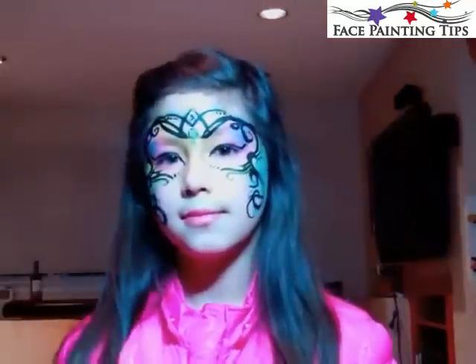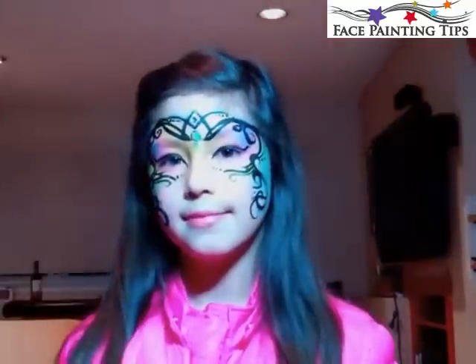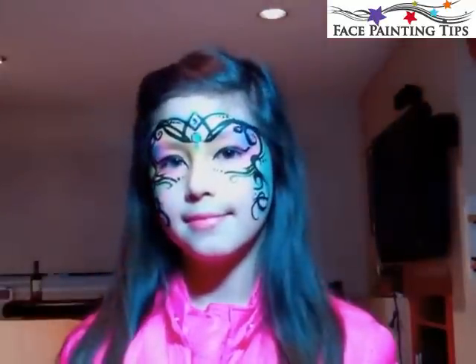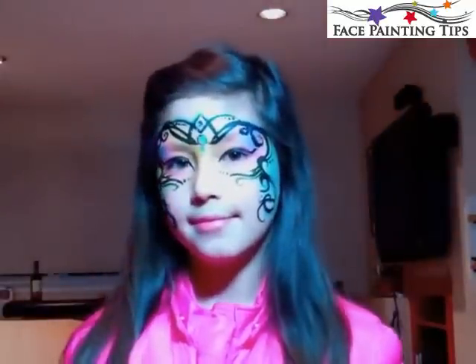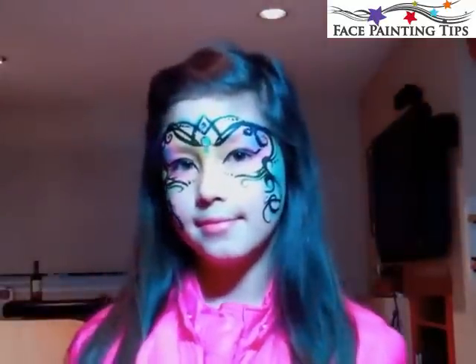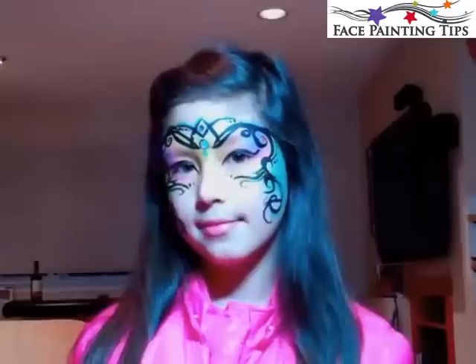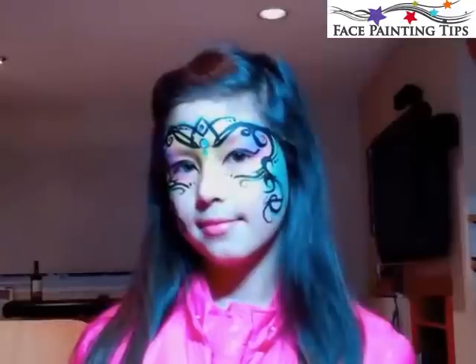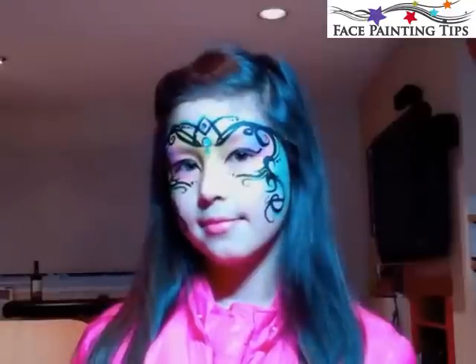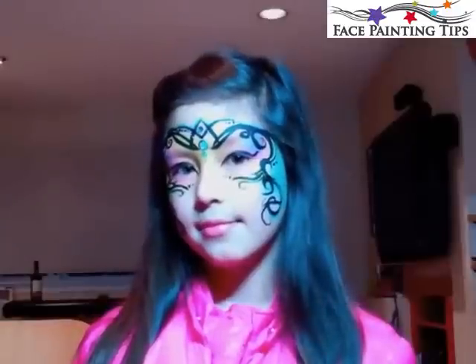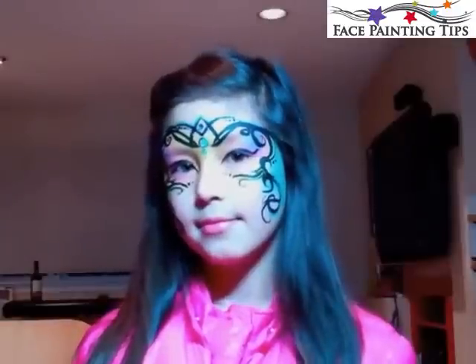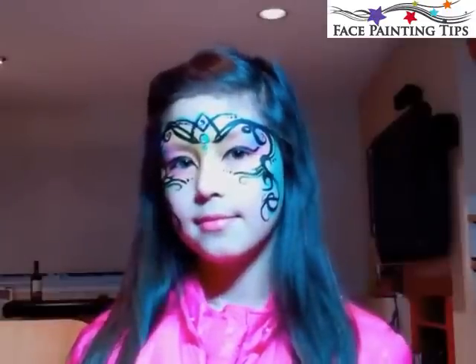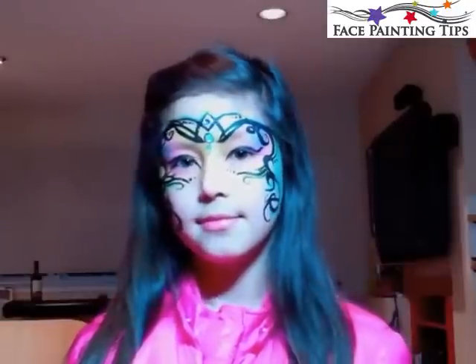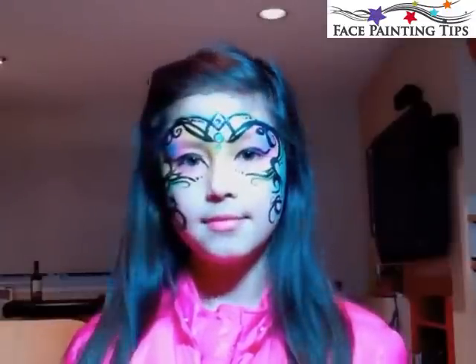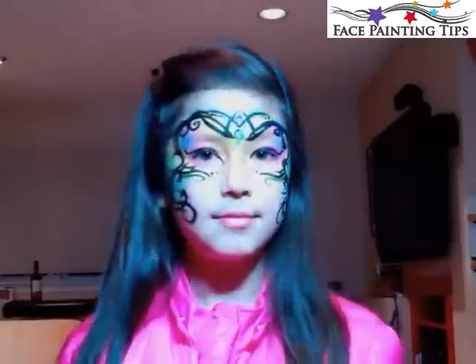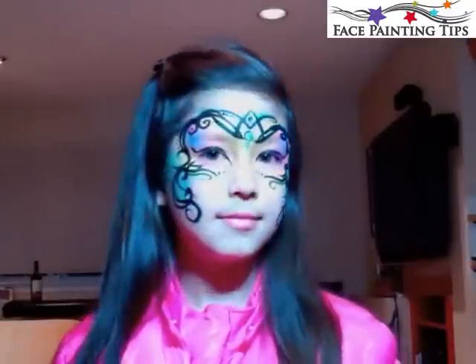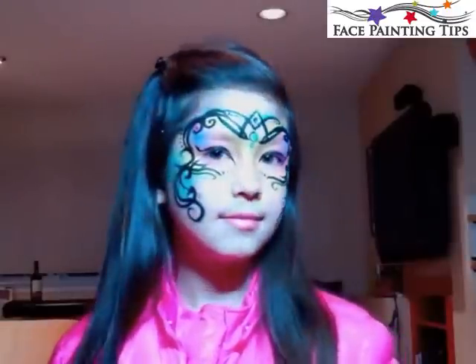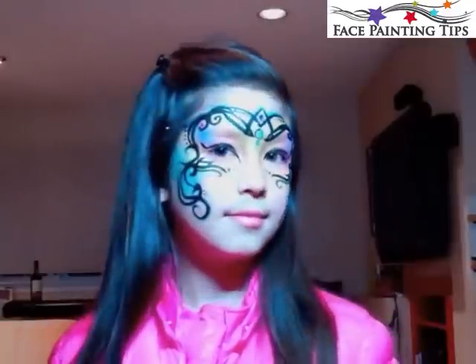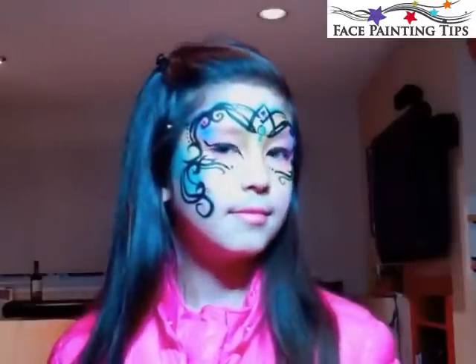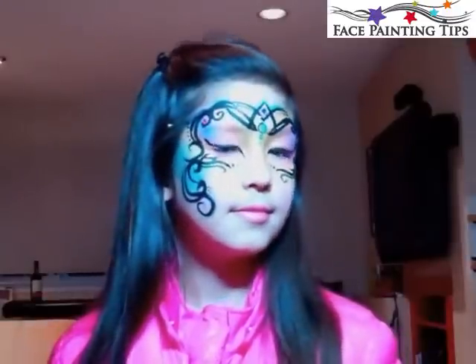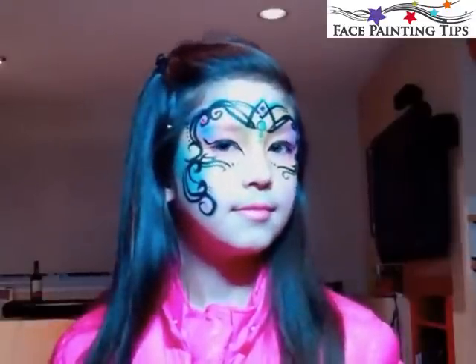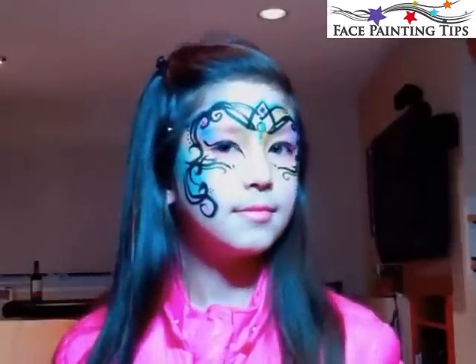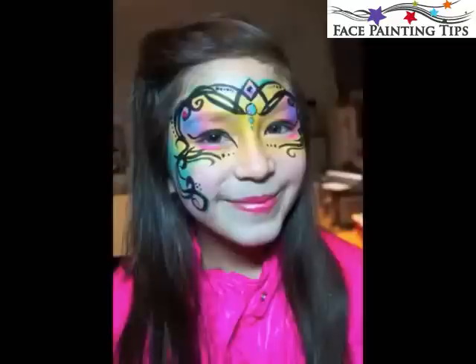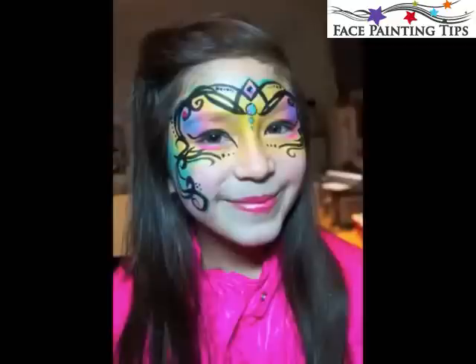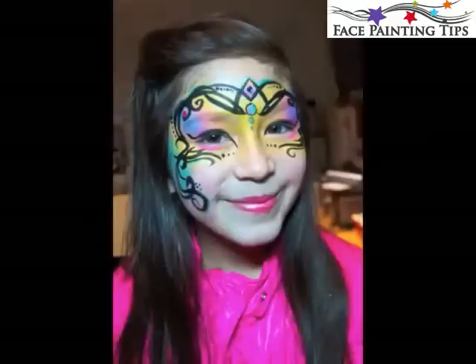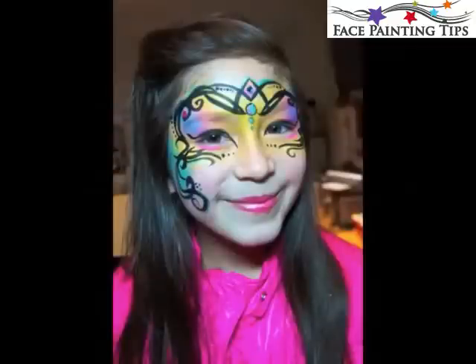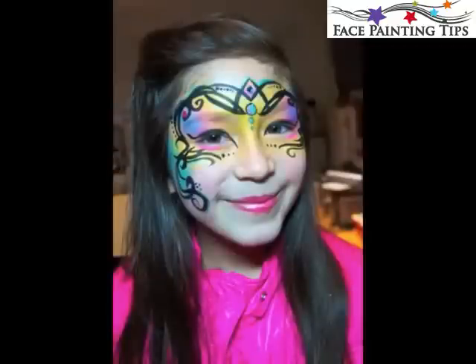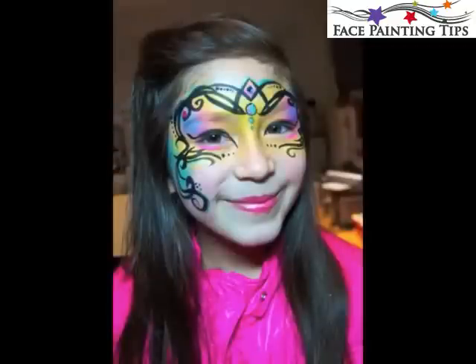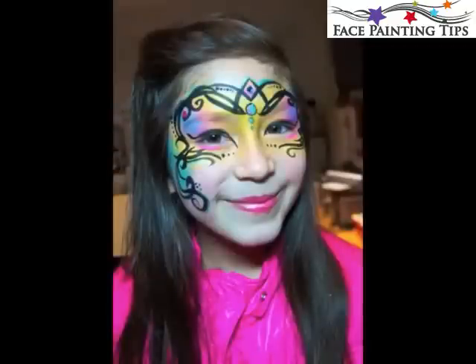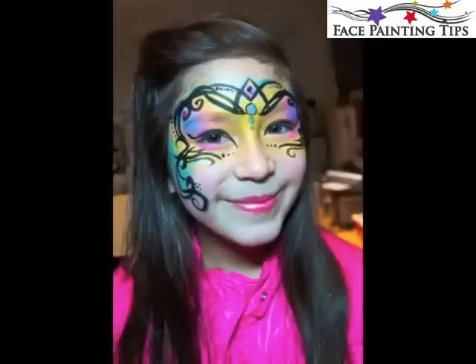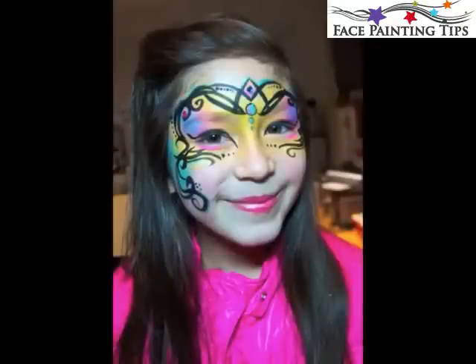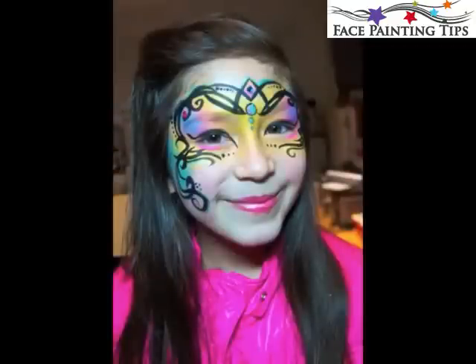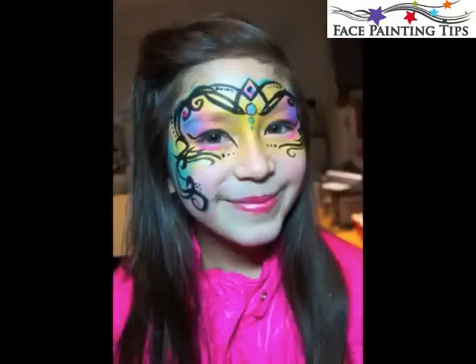Thanks so much for watching! I hope you enjoyed this tribal mask design and I hope you'll use it in the future. Happy painting!